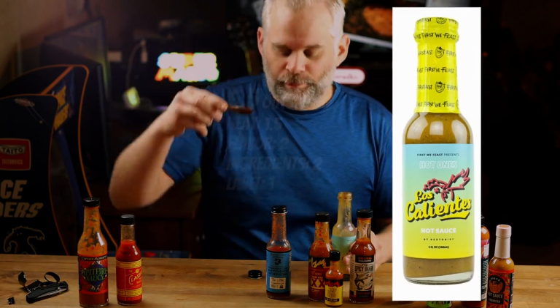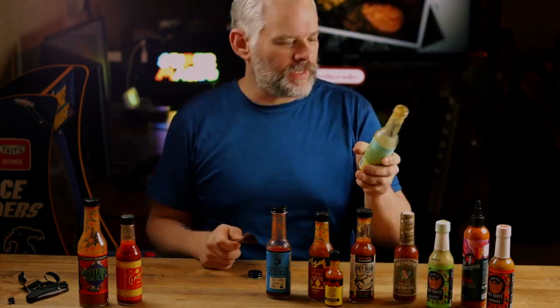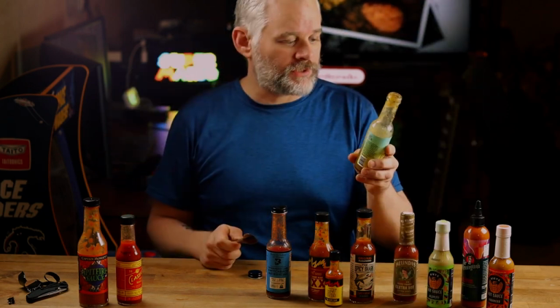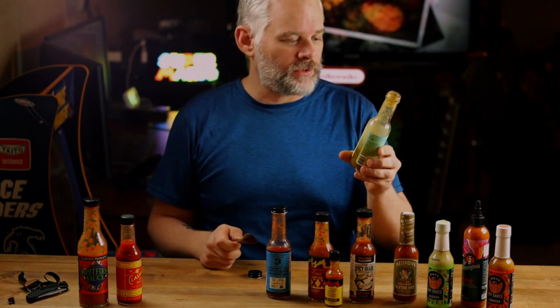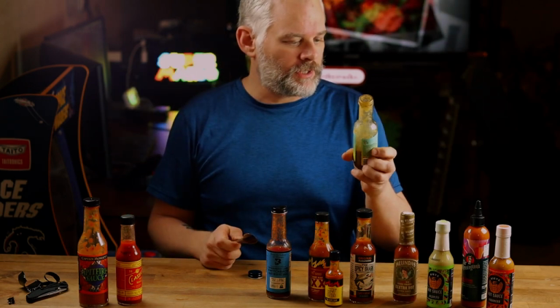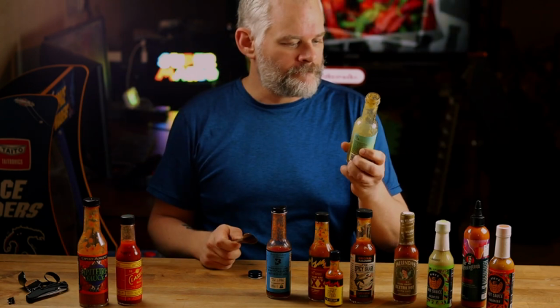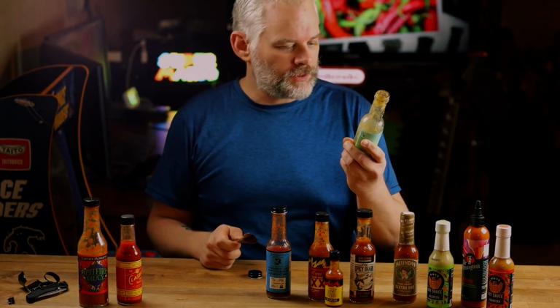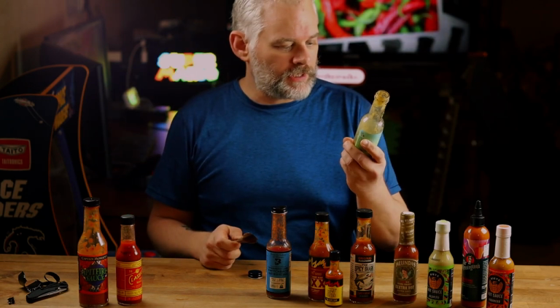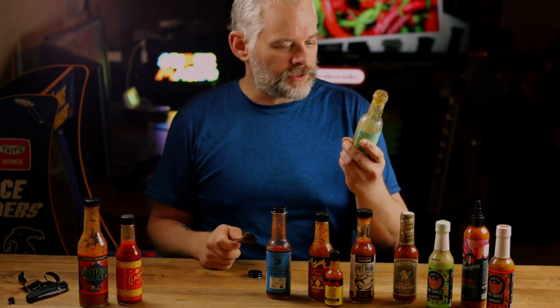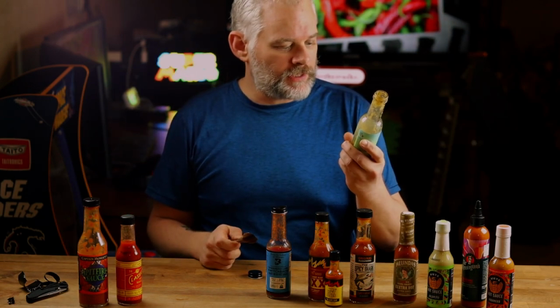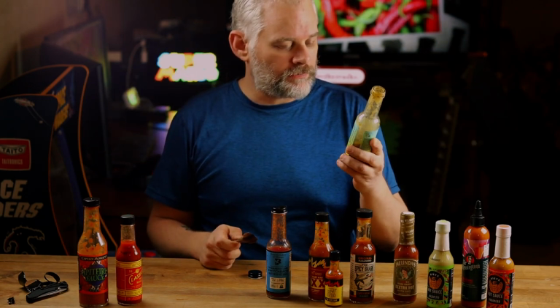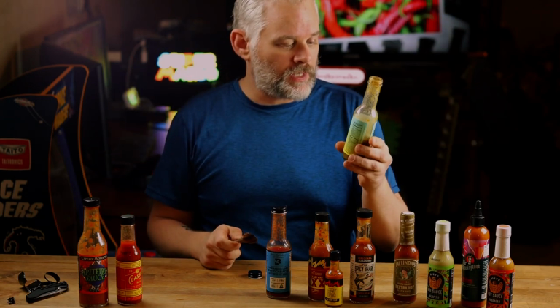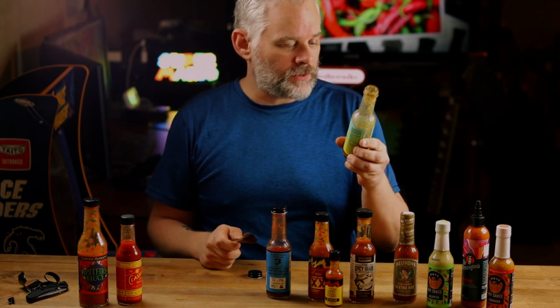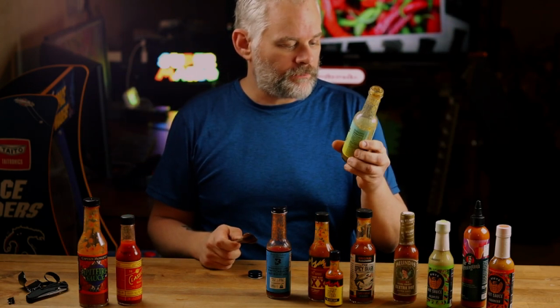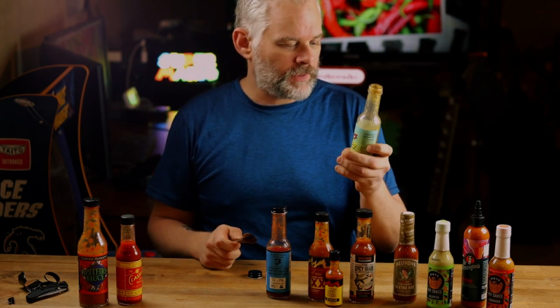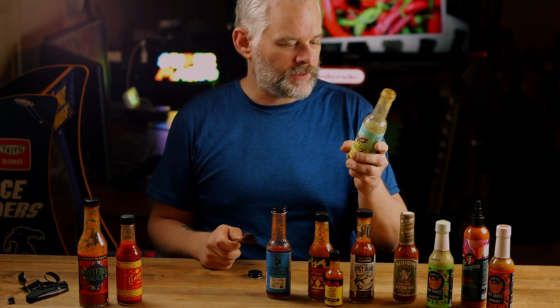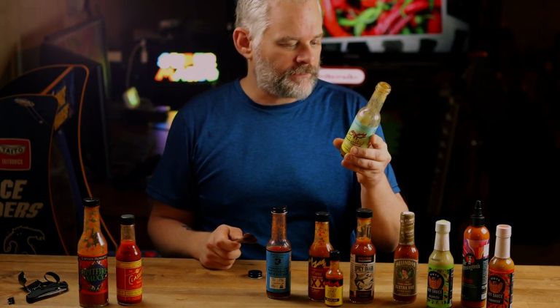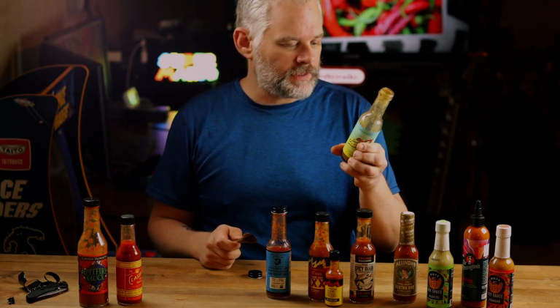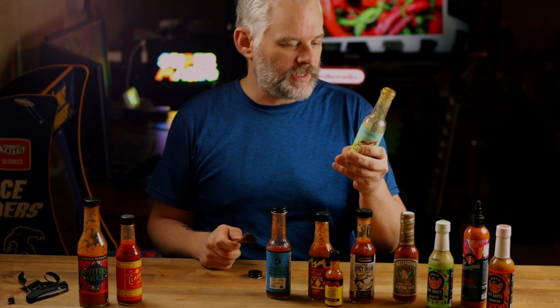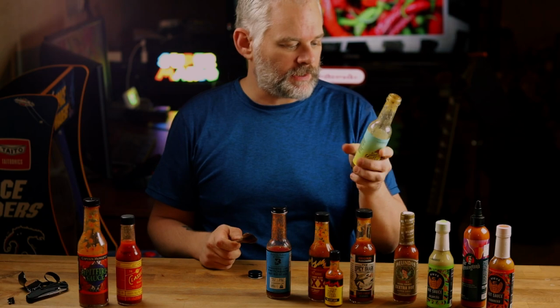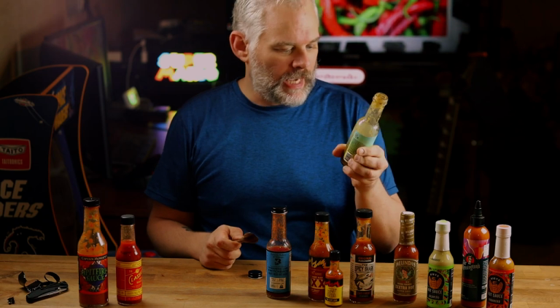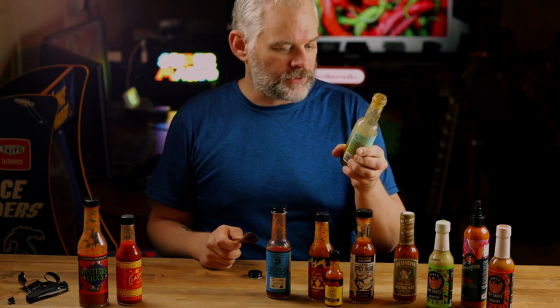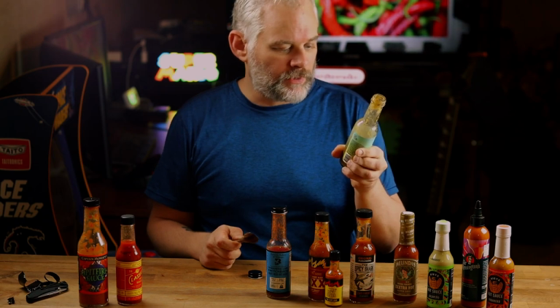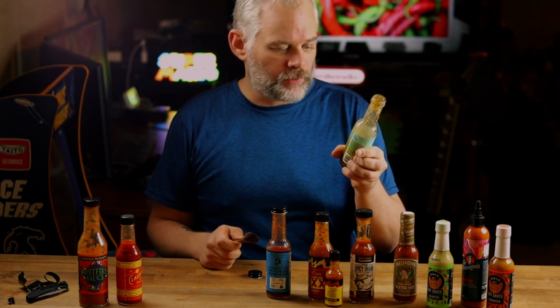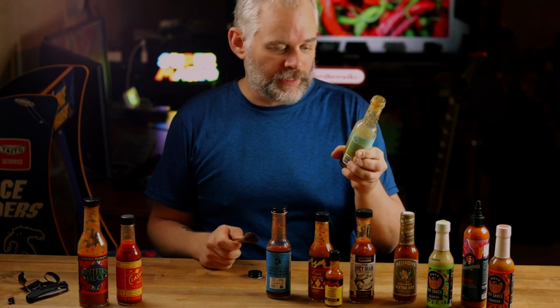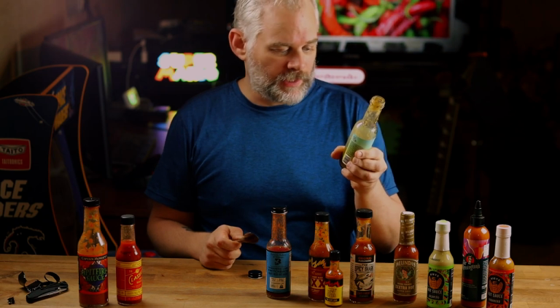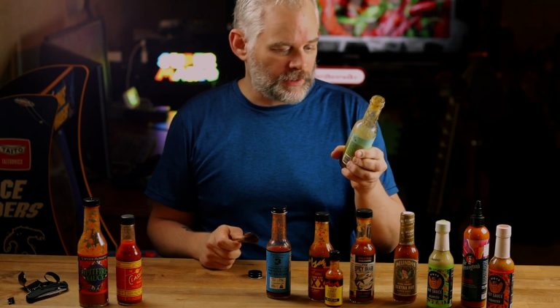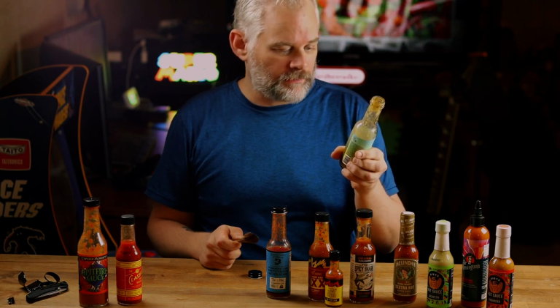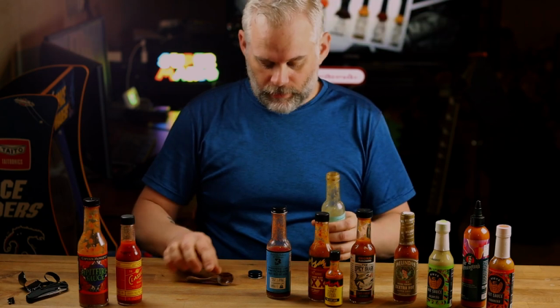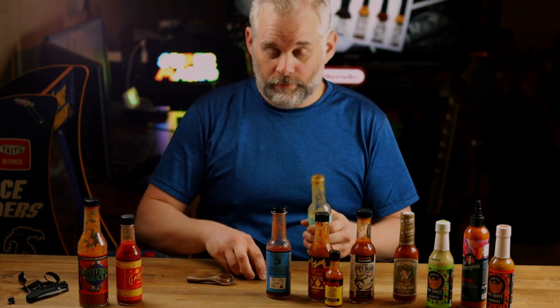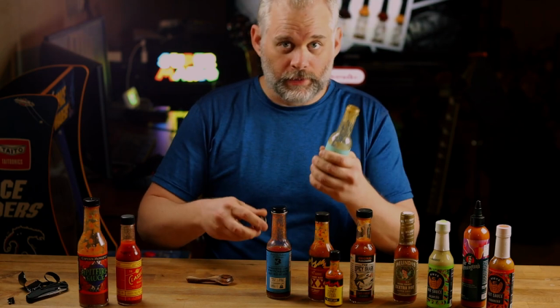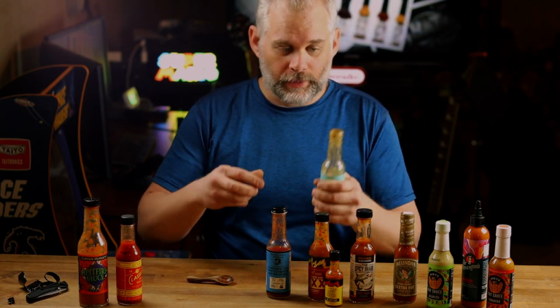That is so good. Chilies, green serrano — I definitely taste it. Apple smoked wood — I taste it. Really good.